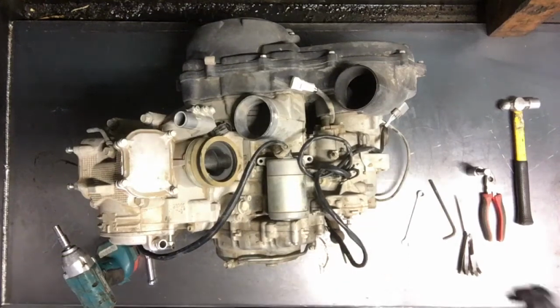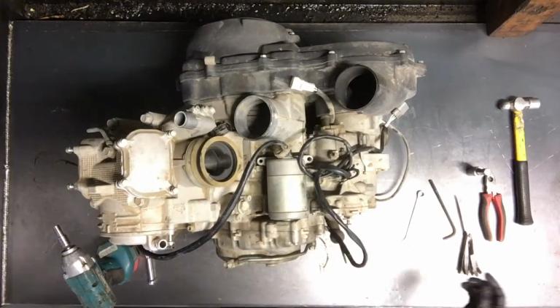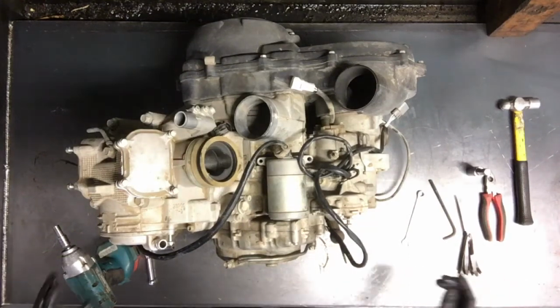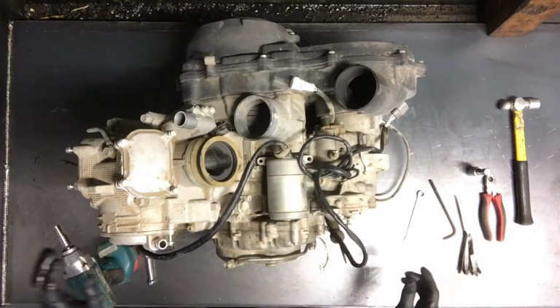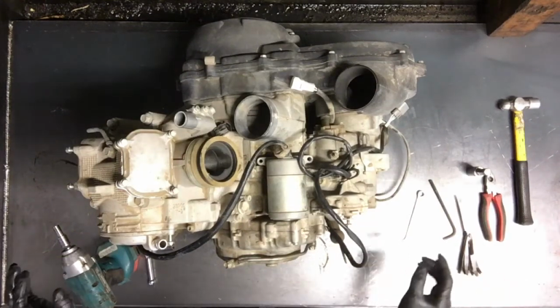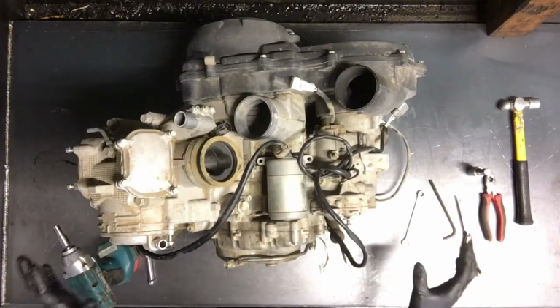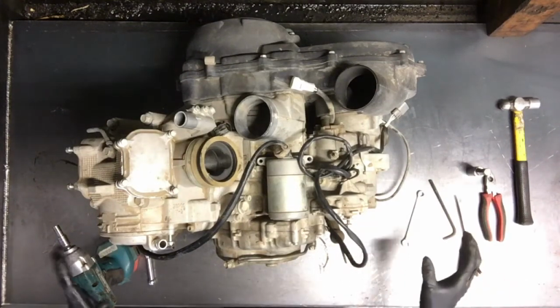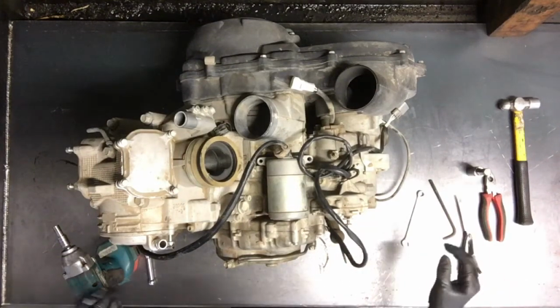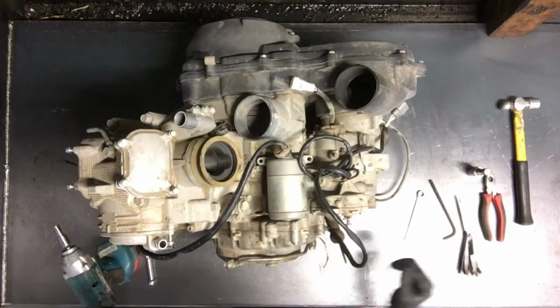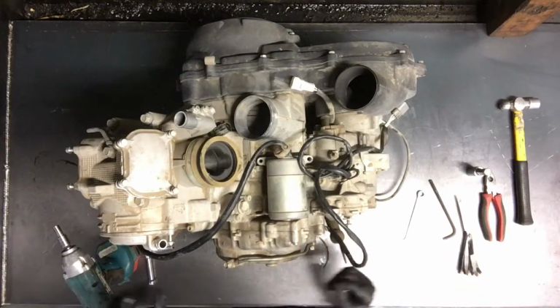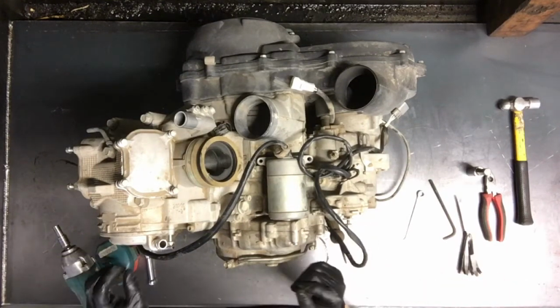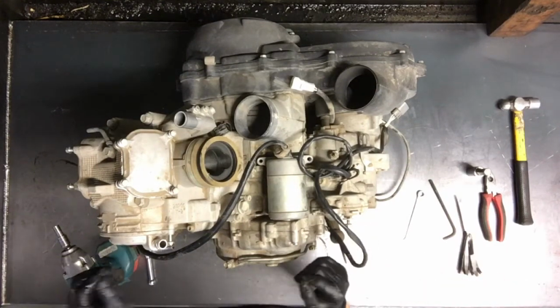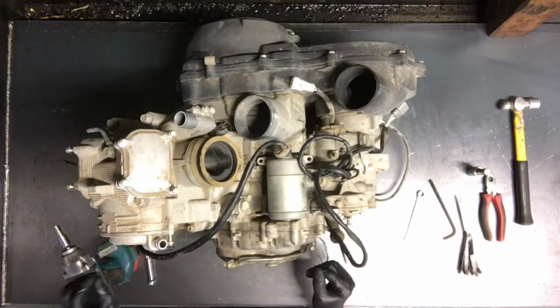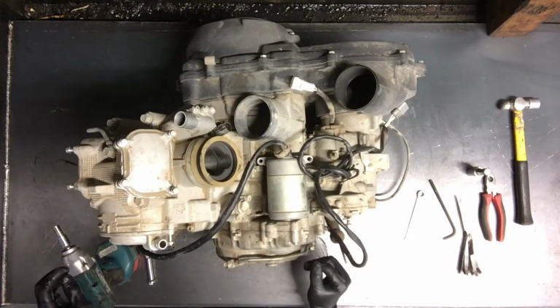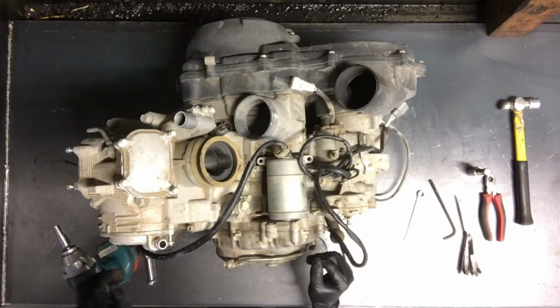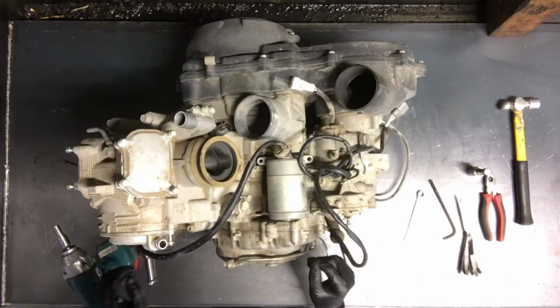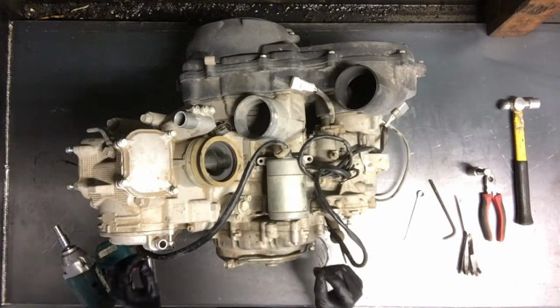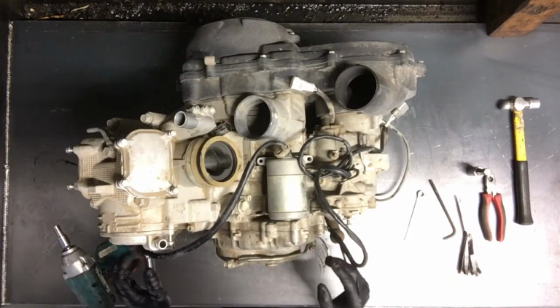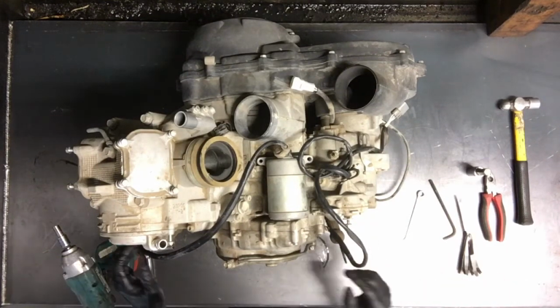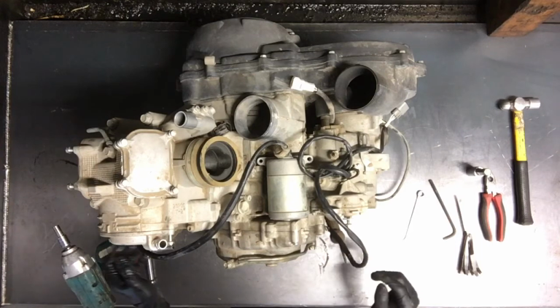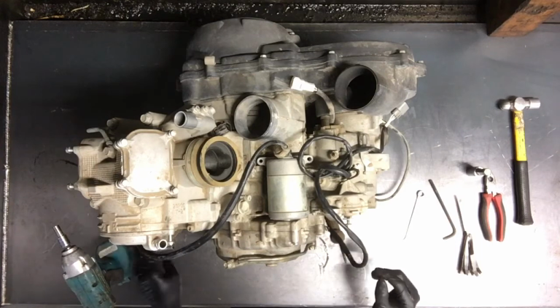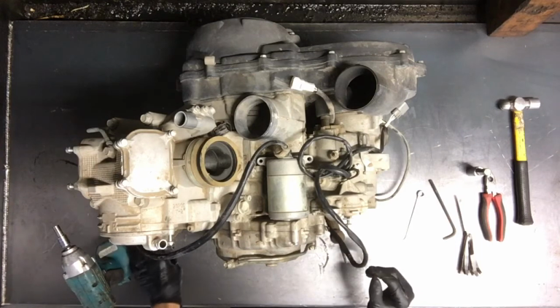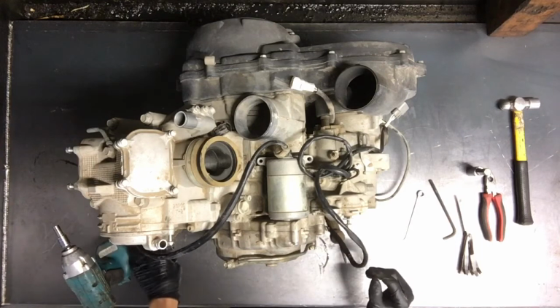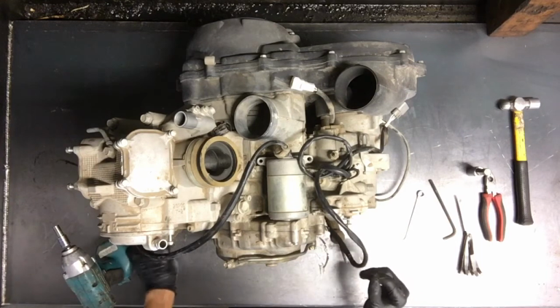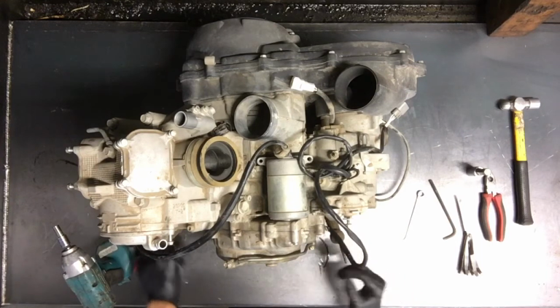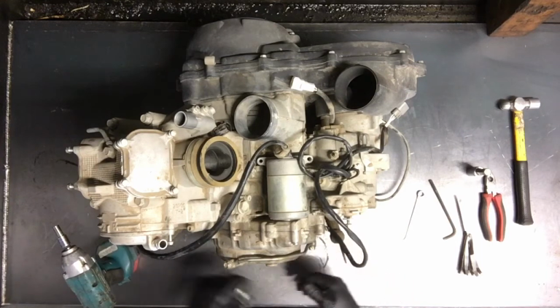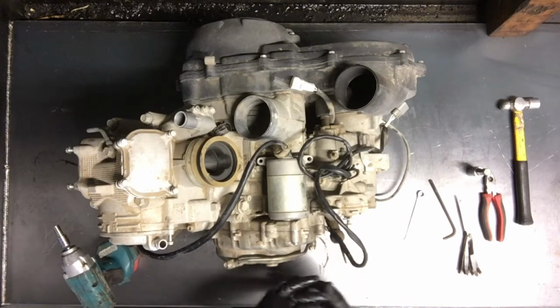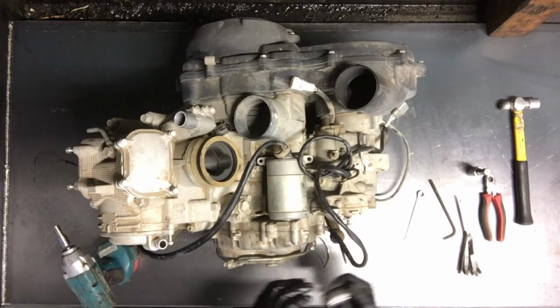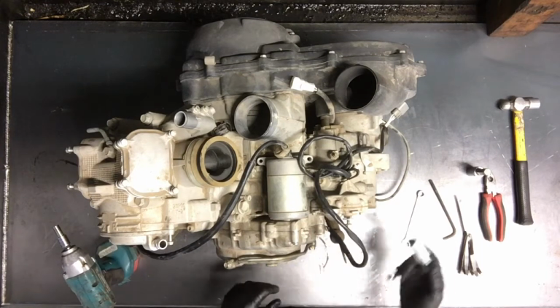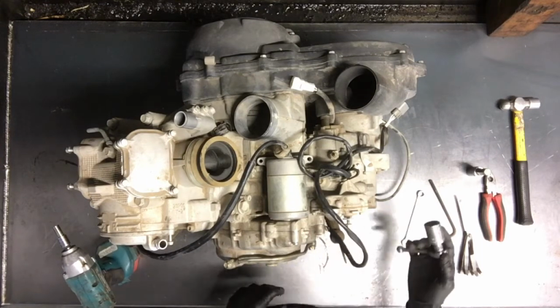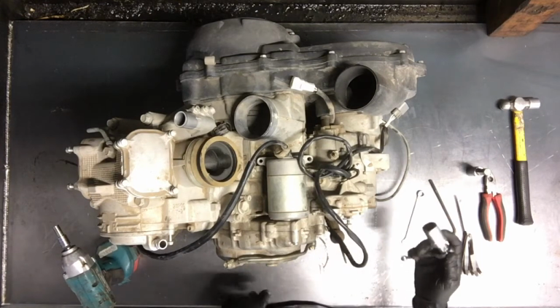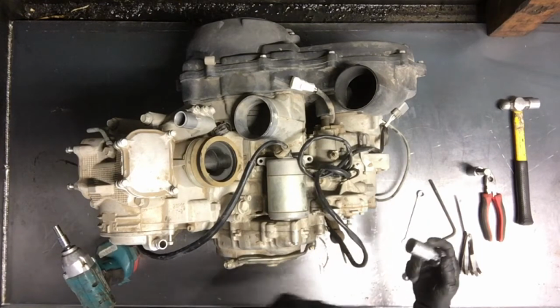Today we'll be adjusting valves on a Yamaha Grizzly 550. It'll be the same on the Grizzly 700.